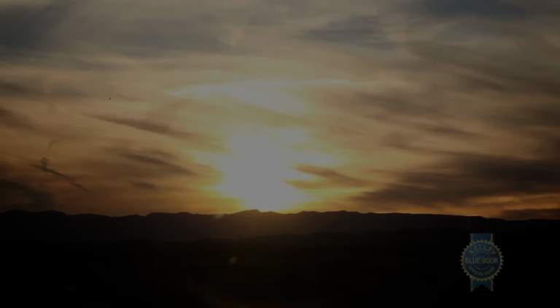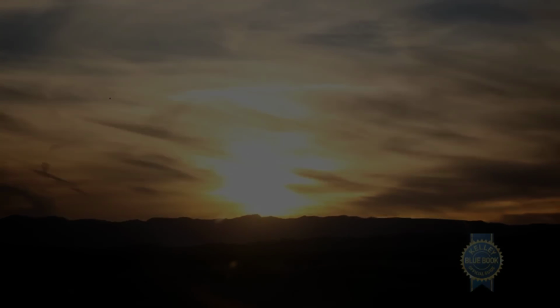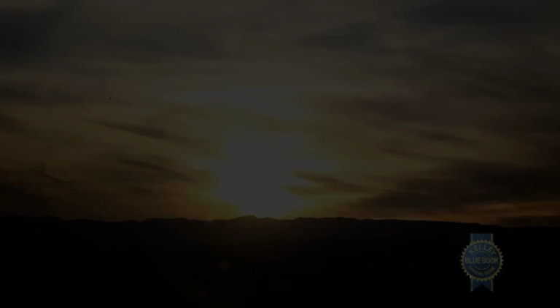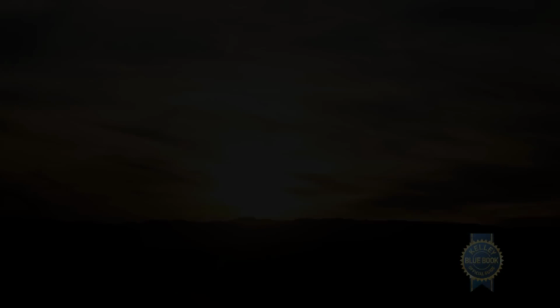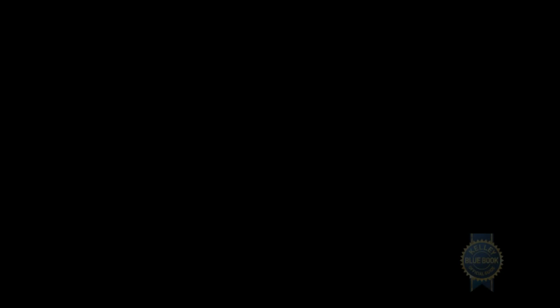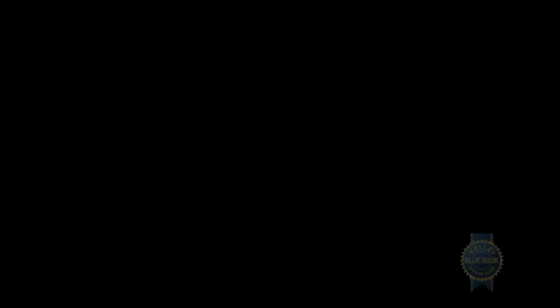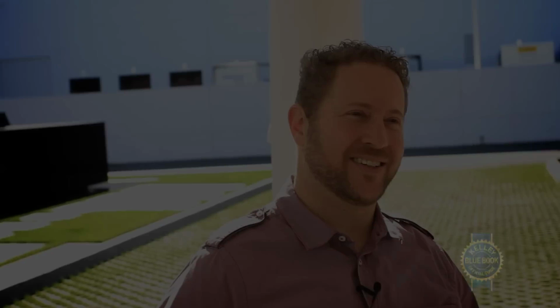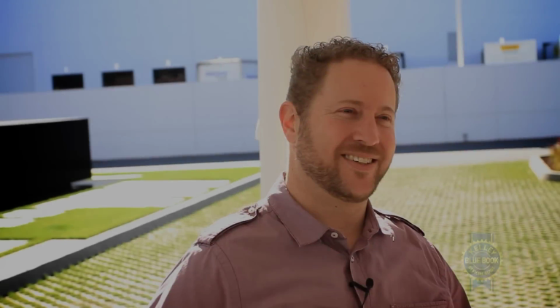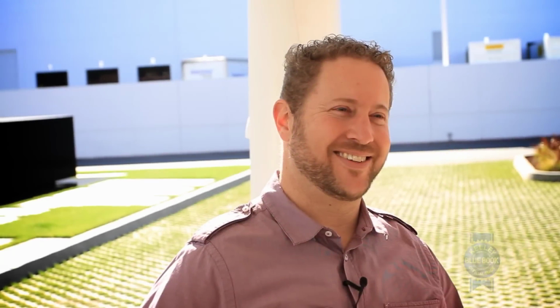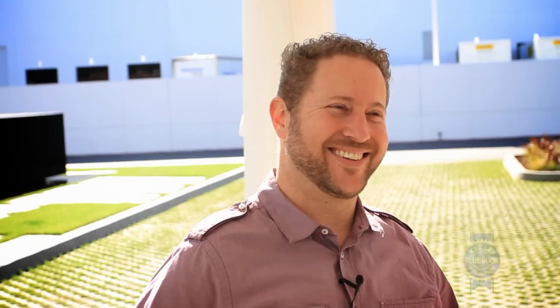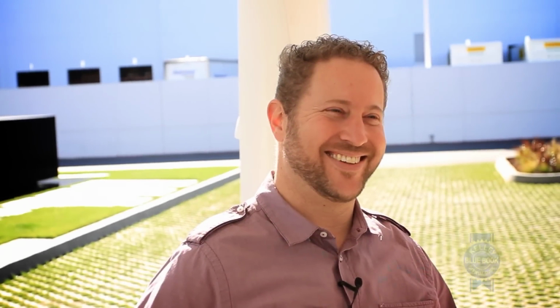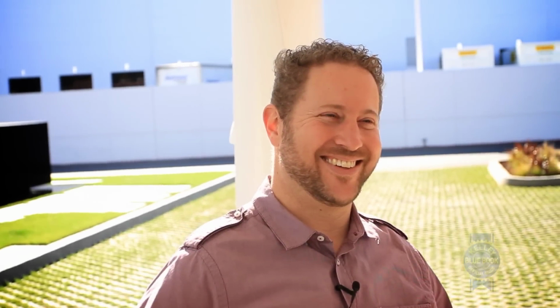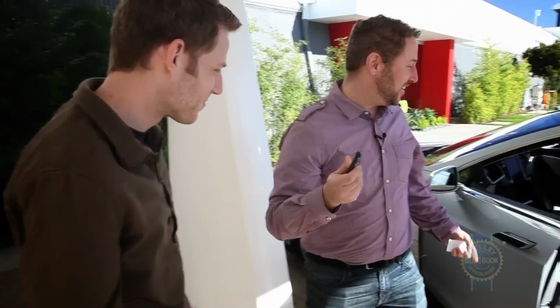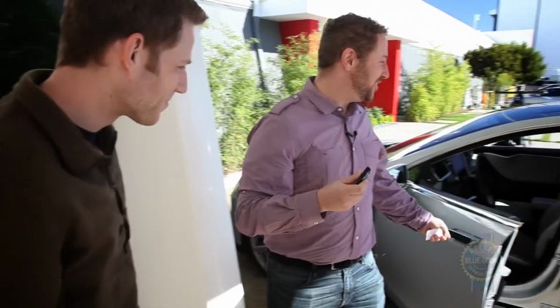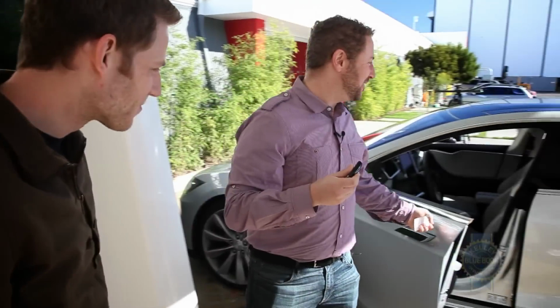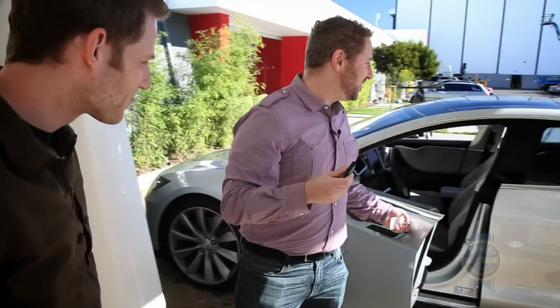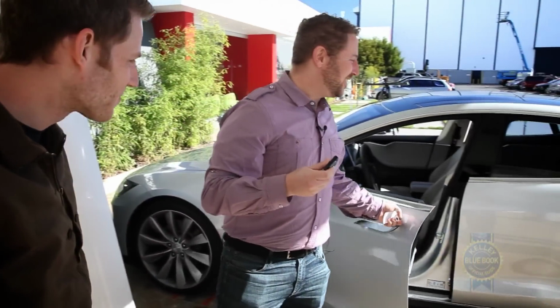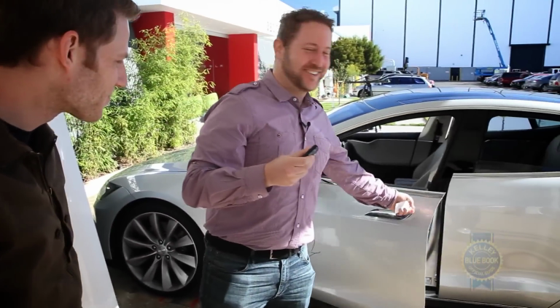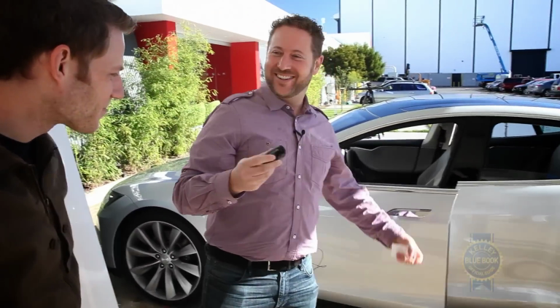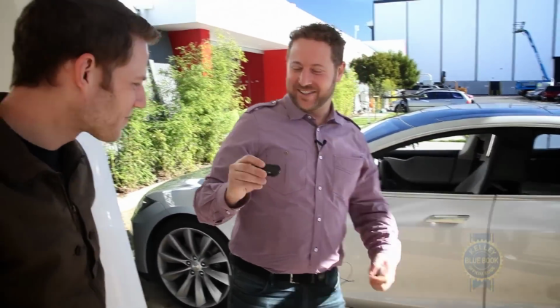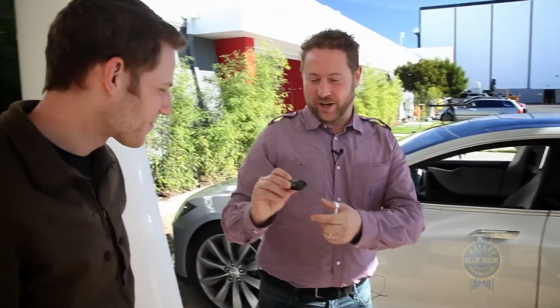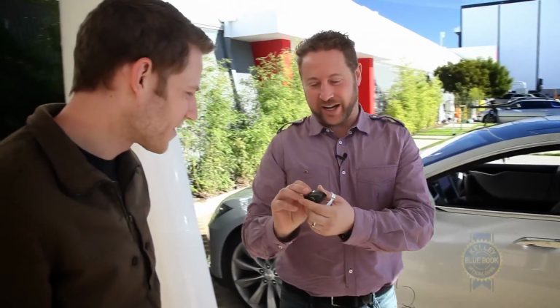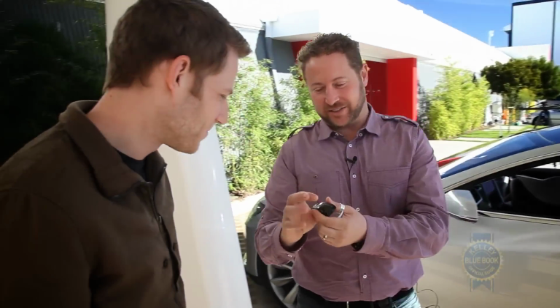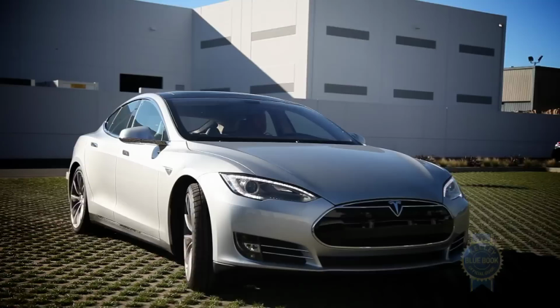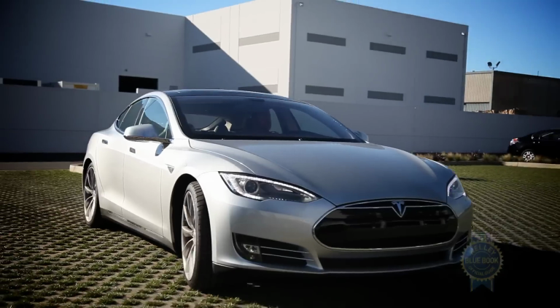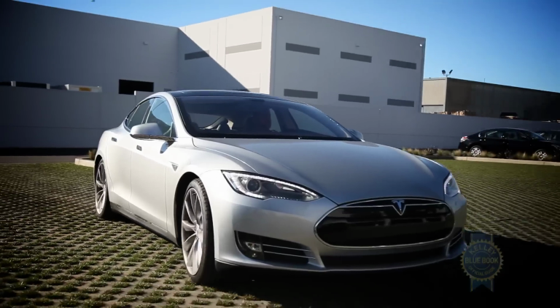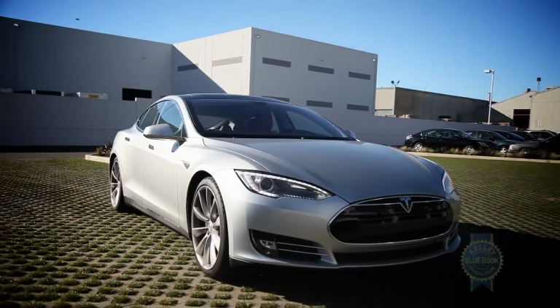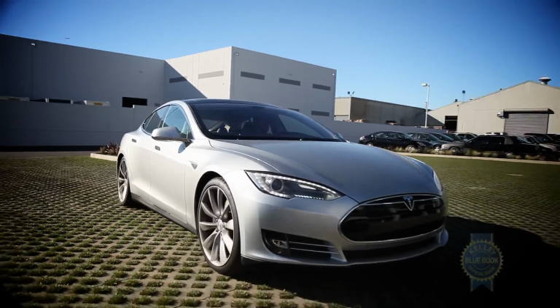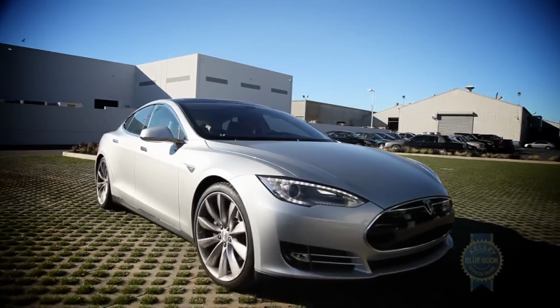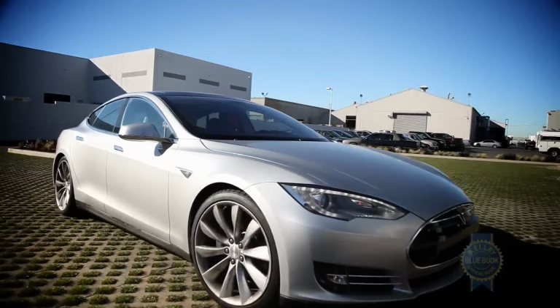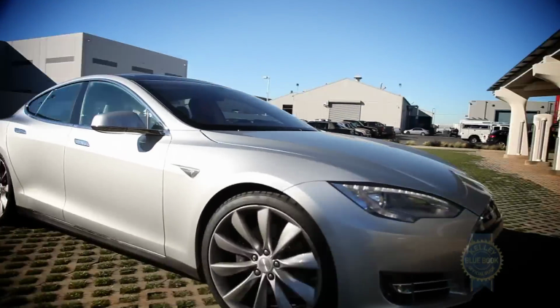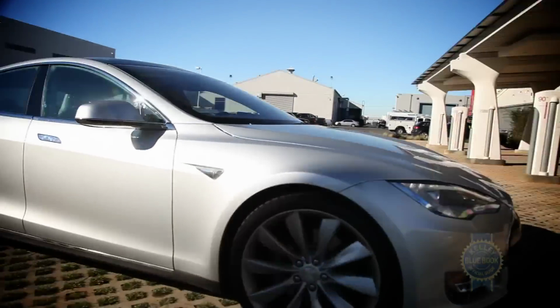Earlier in the morning, we'd met up with Jeremy Snyder at Tesla's Design Center in Hawthorne, California to get a thorough rundown of the Model S.